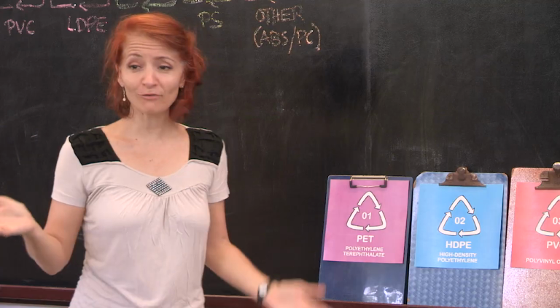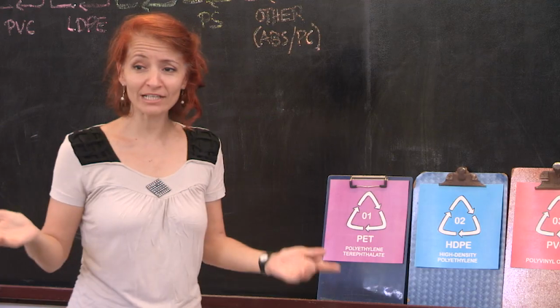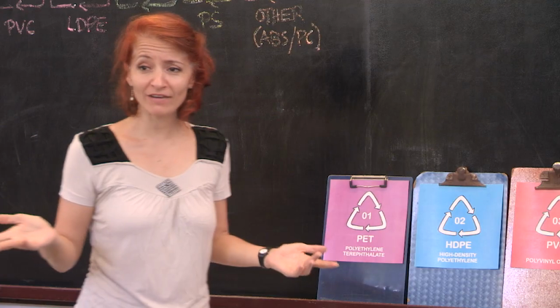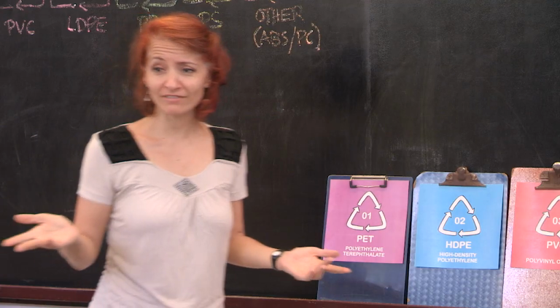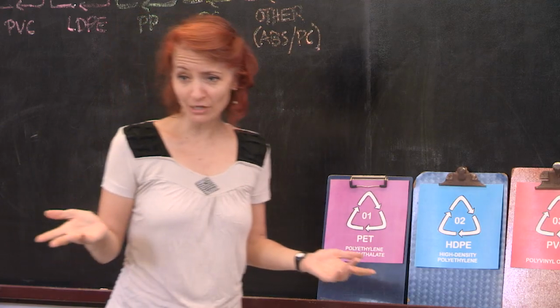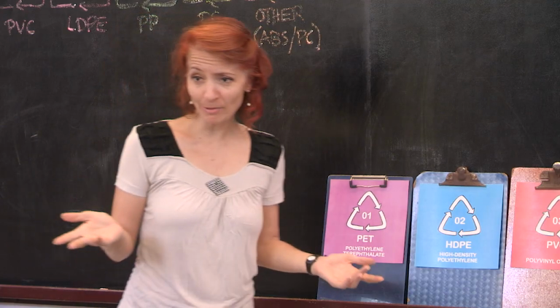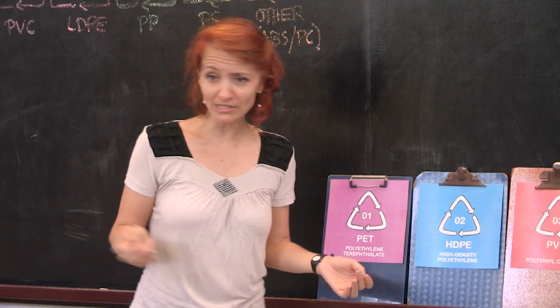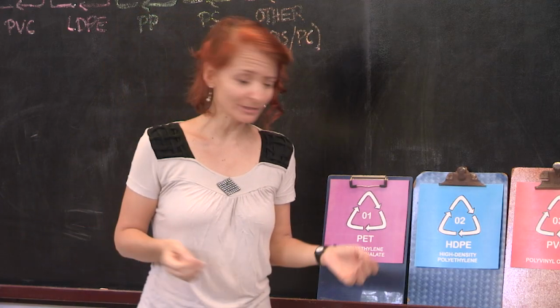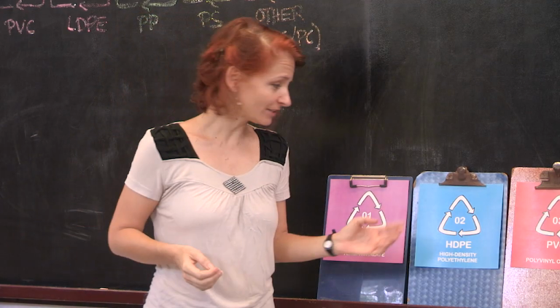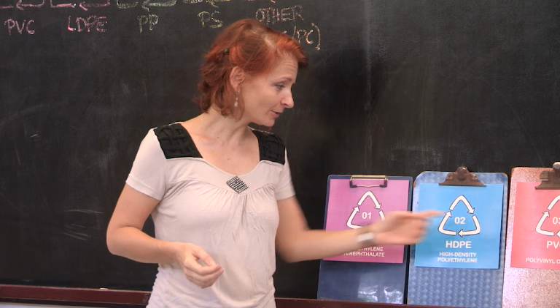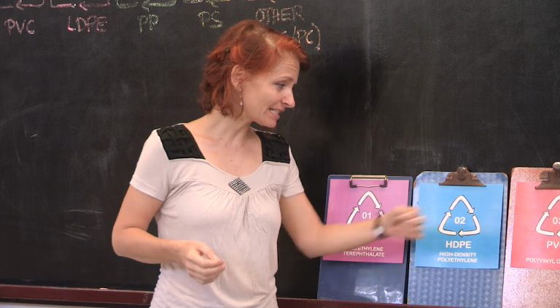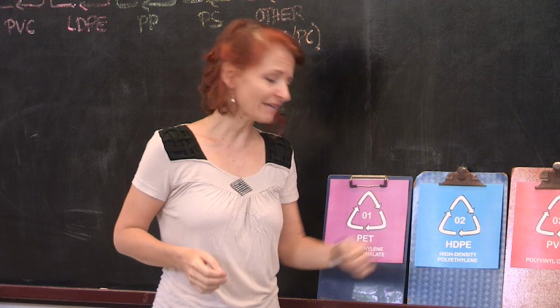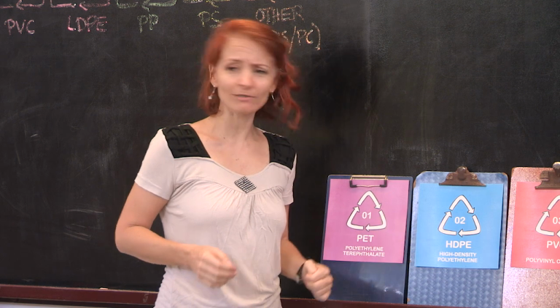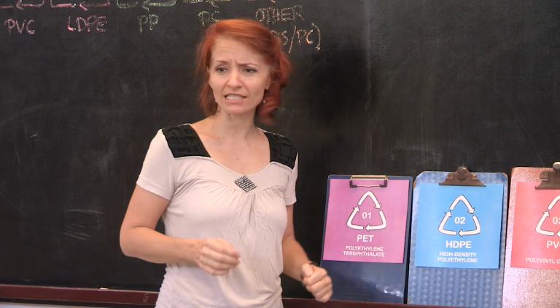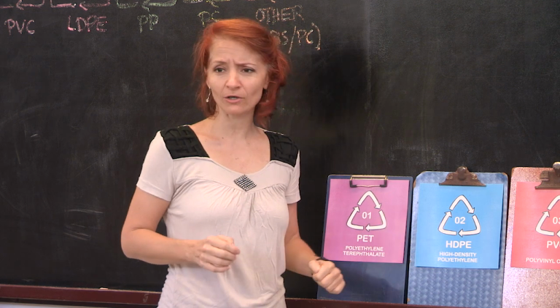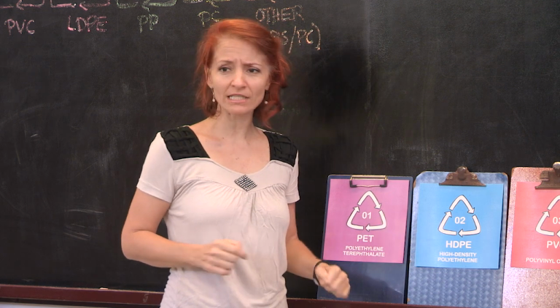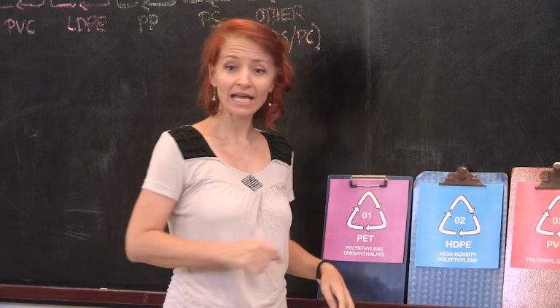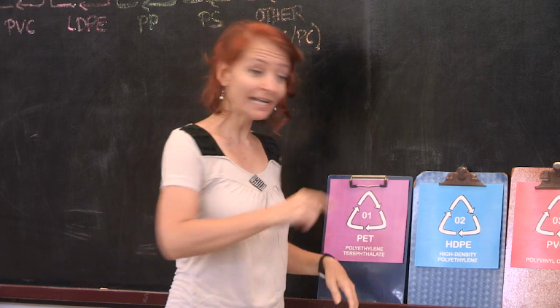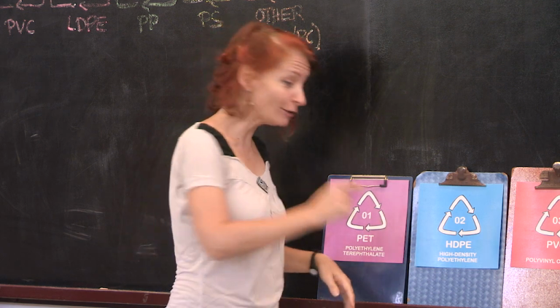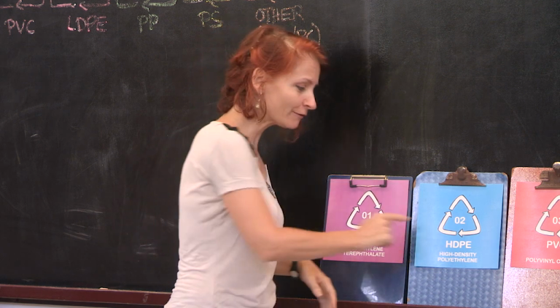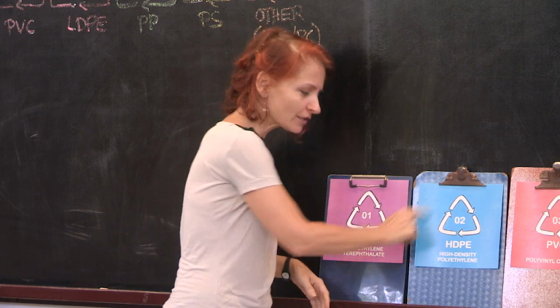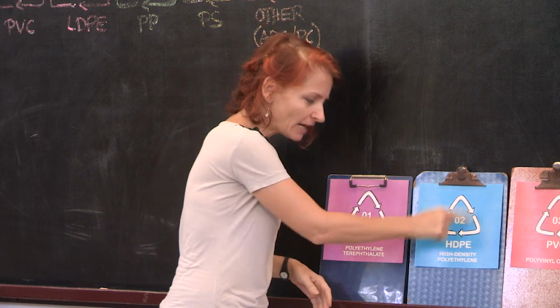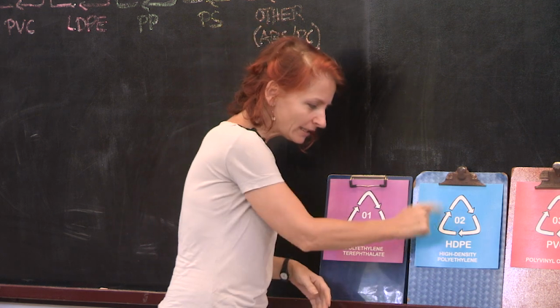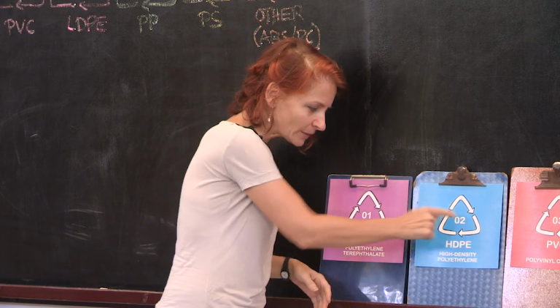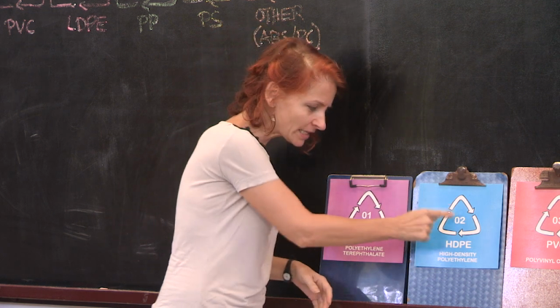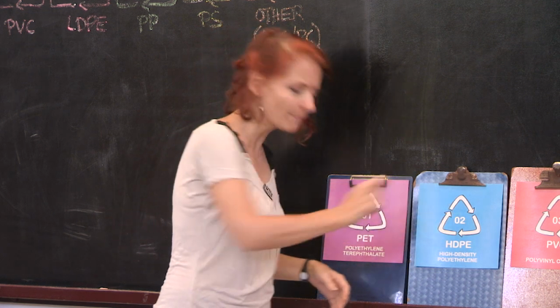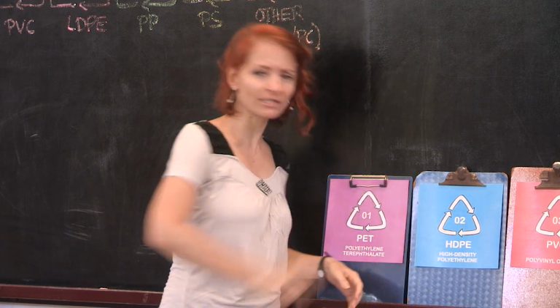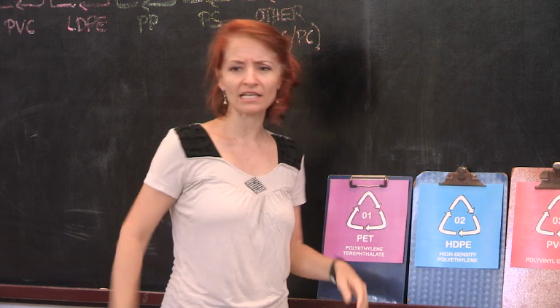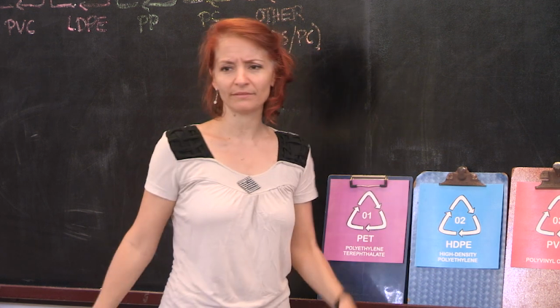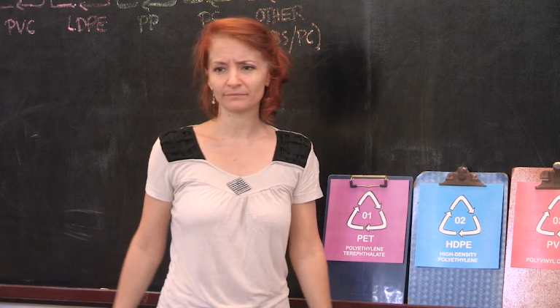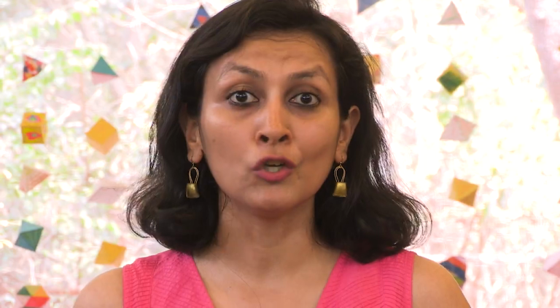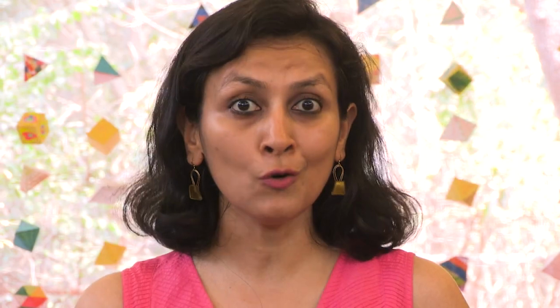I have resin code 45. No, 45 is not possible — there are only seven resin codes. Look for the triangle with the number inside.